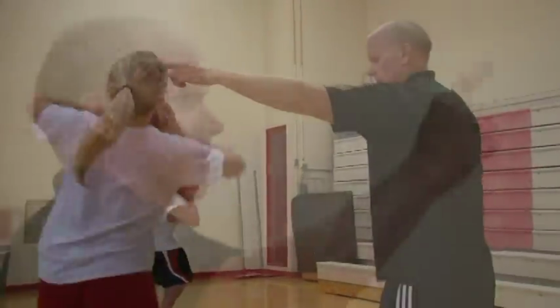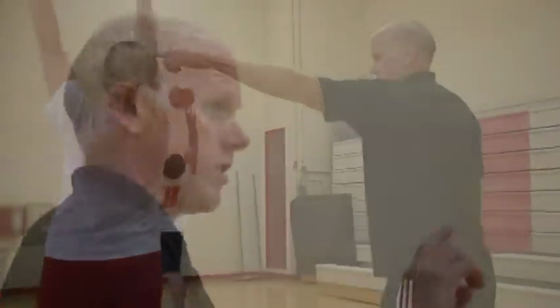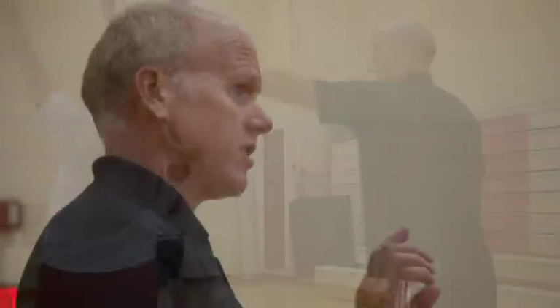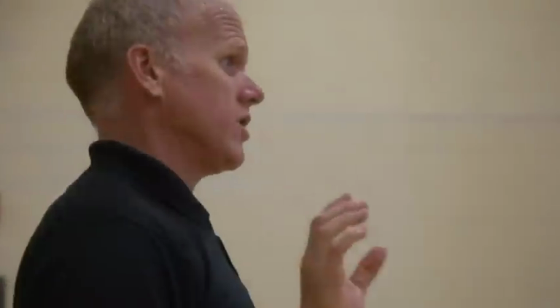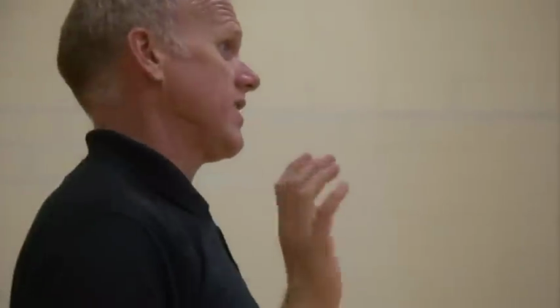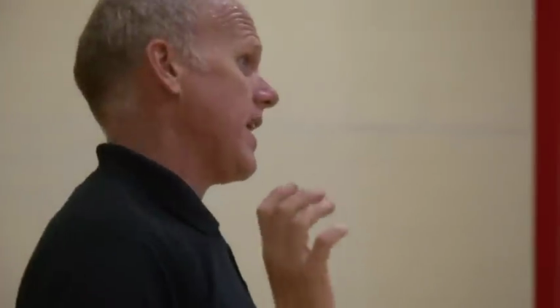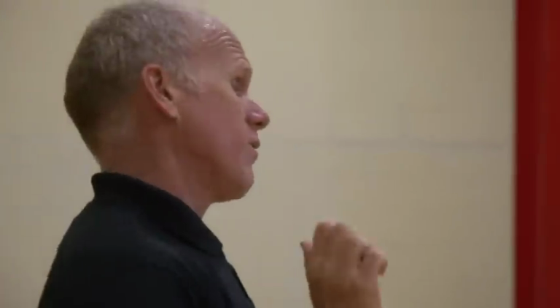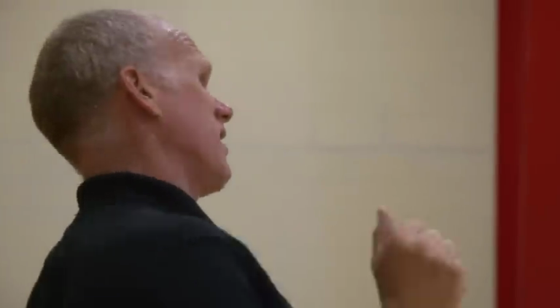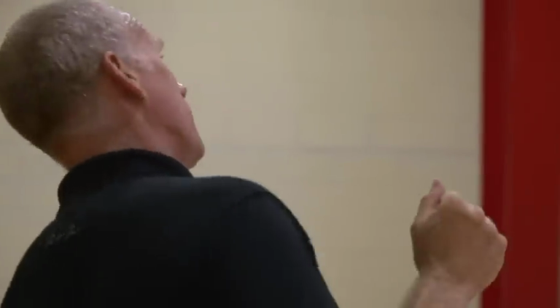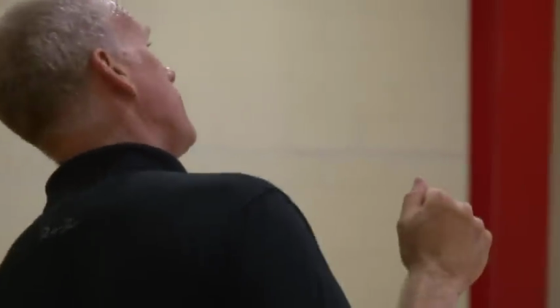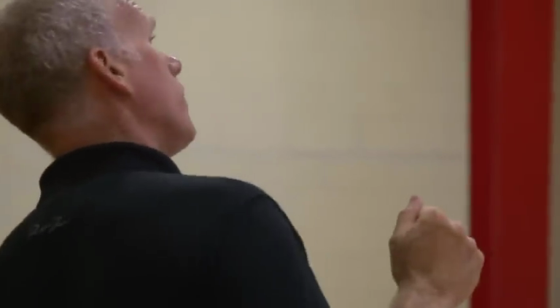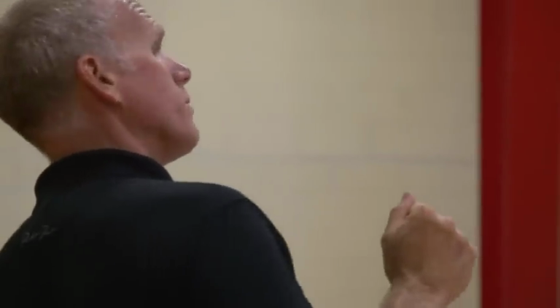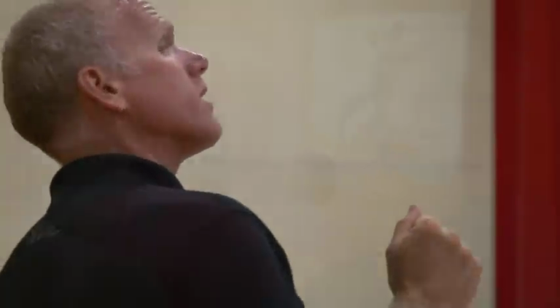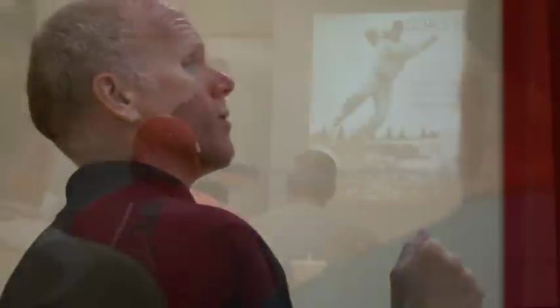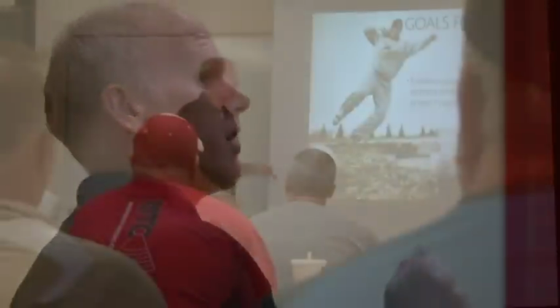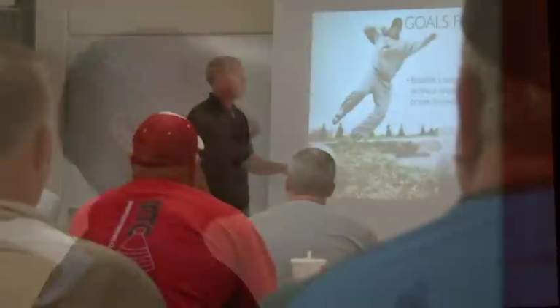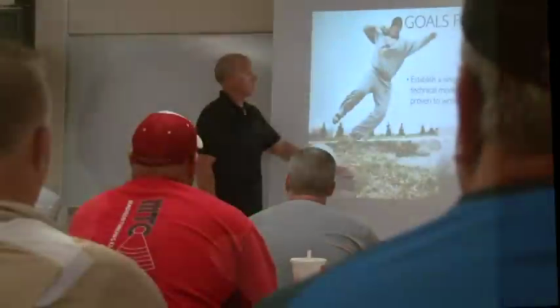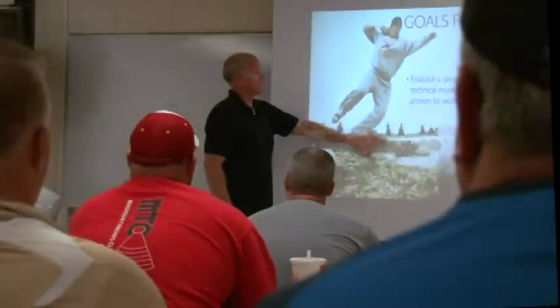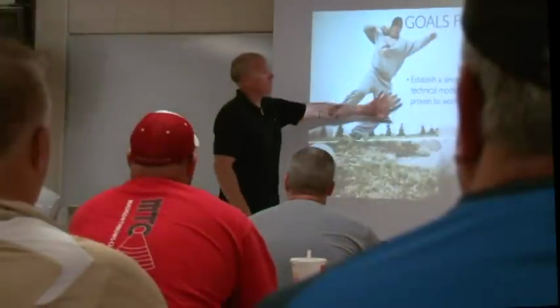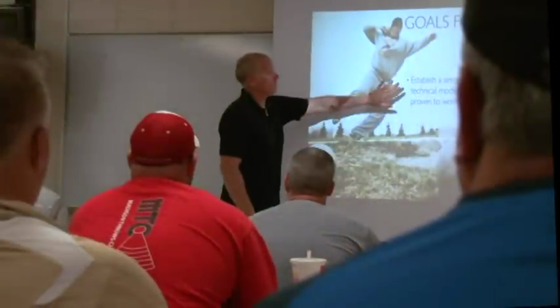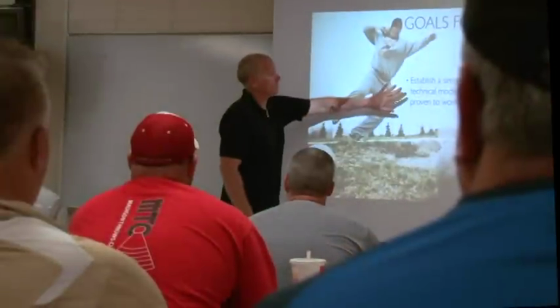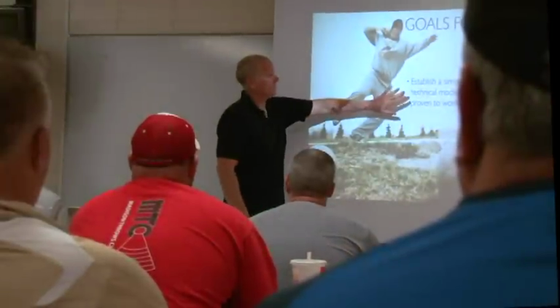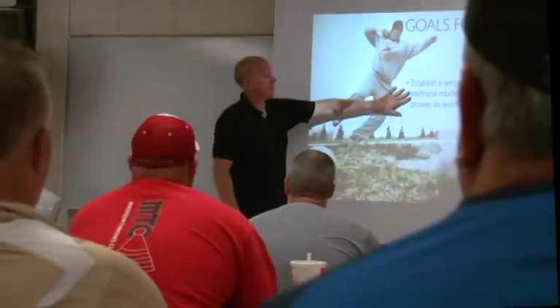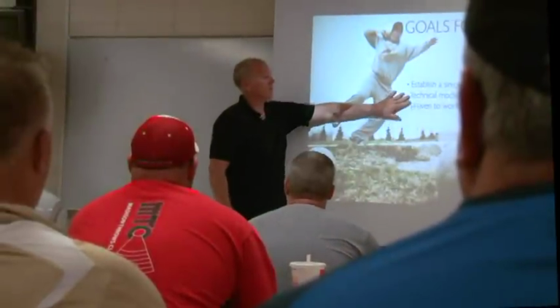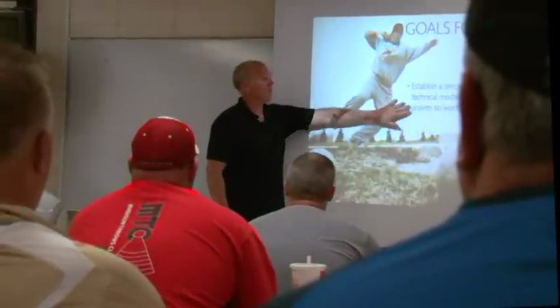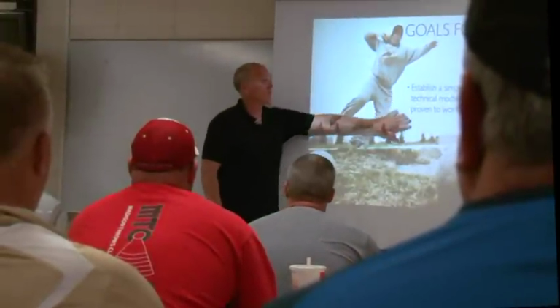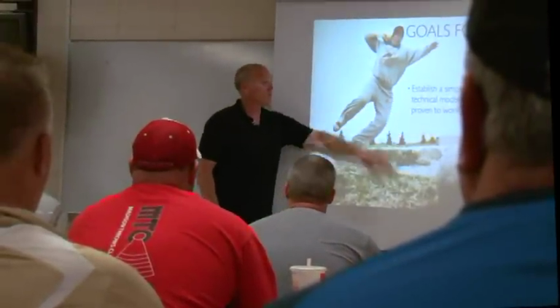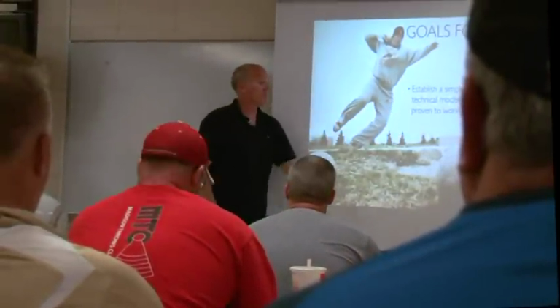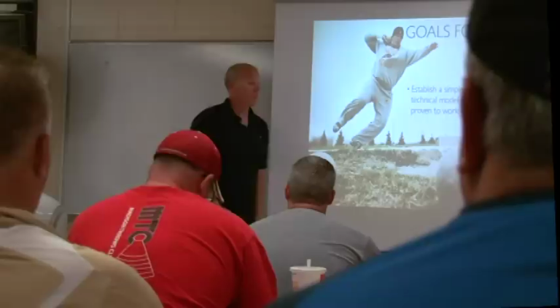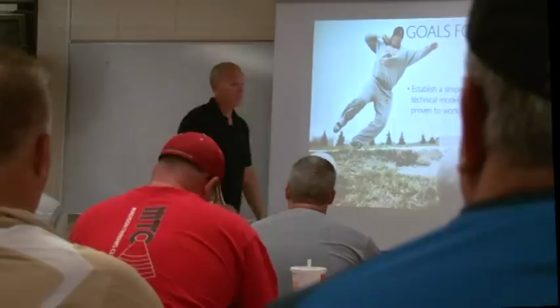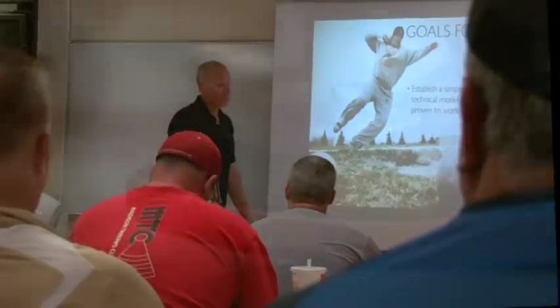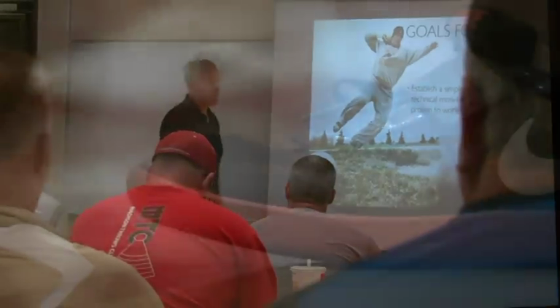We're teaching you to stay back with as much power as possible. We want to establish for you guys a simple, repeatable model proven to work.